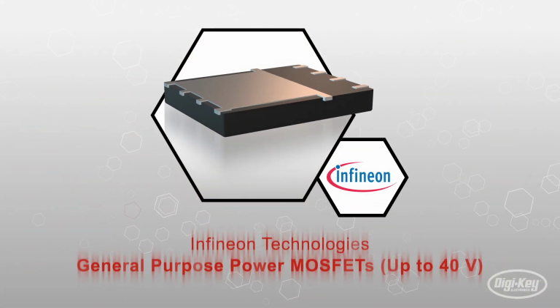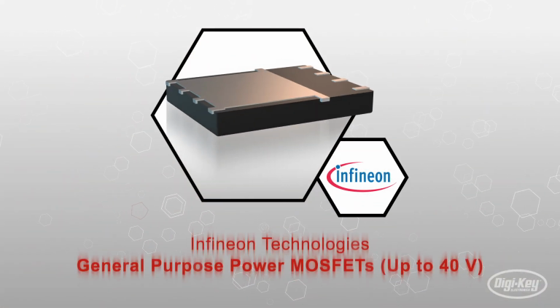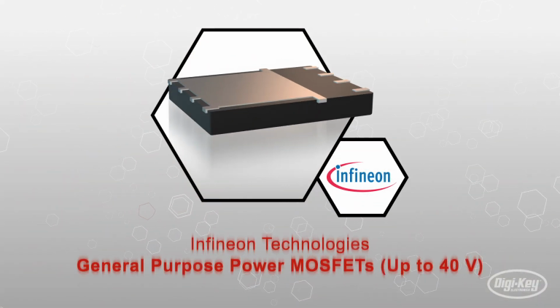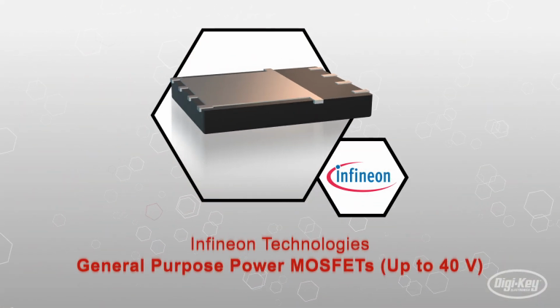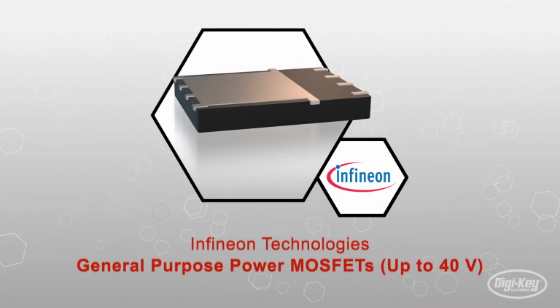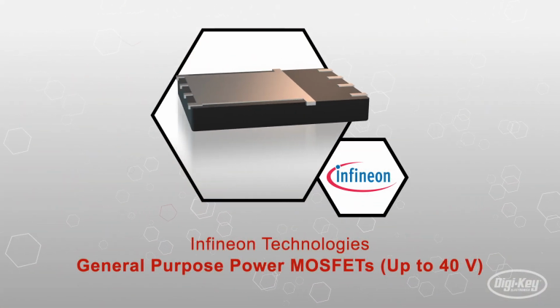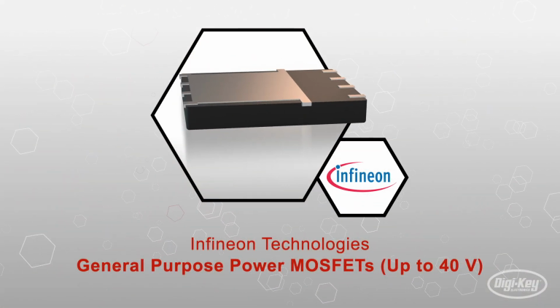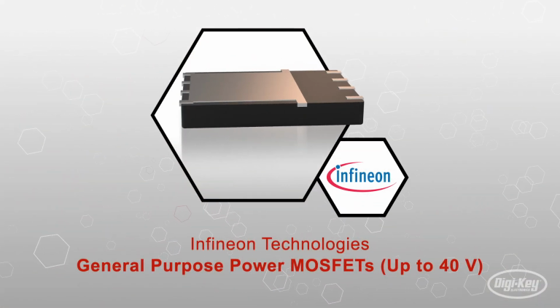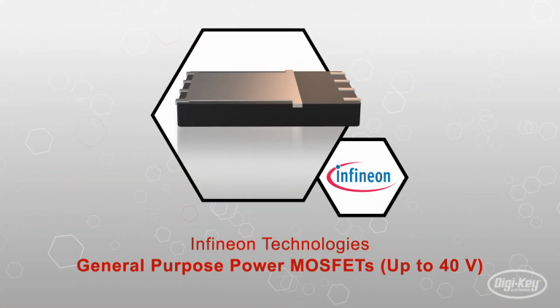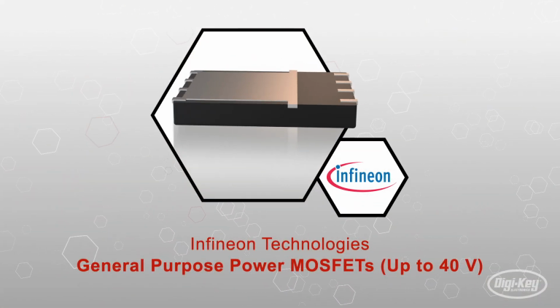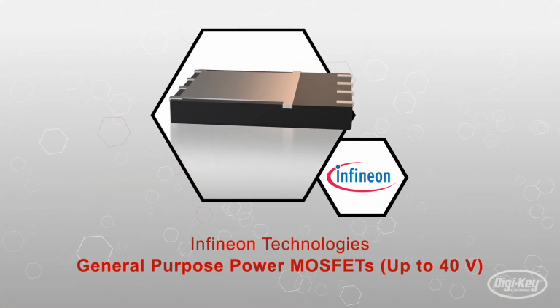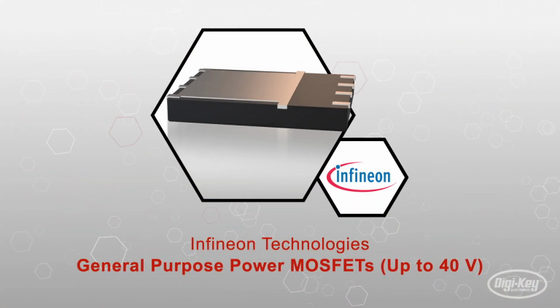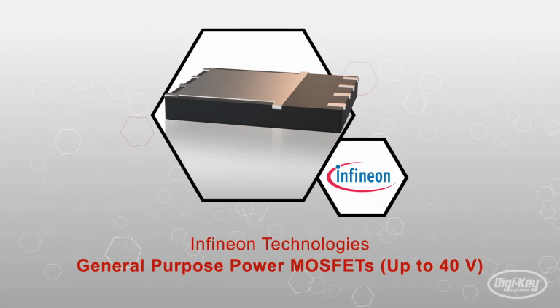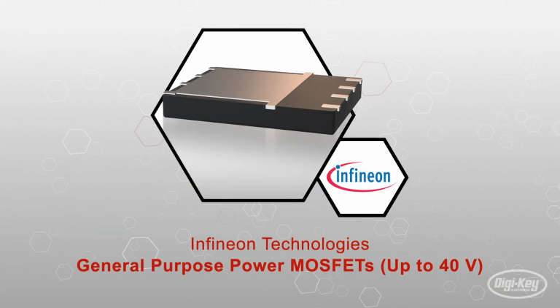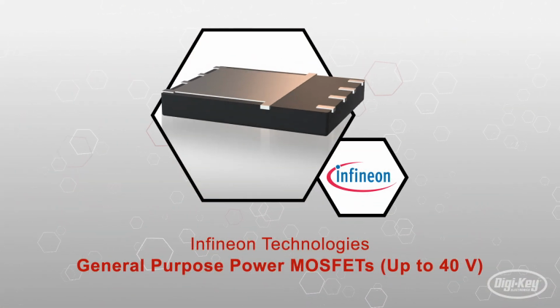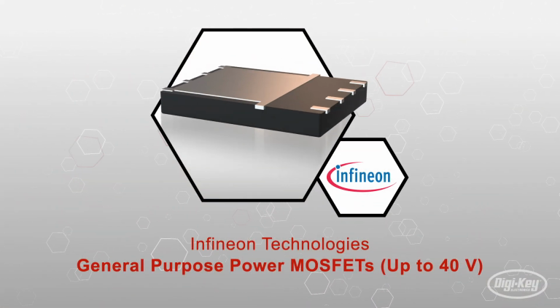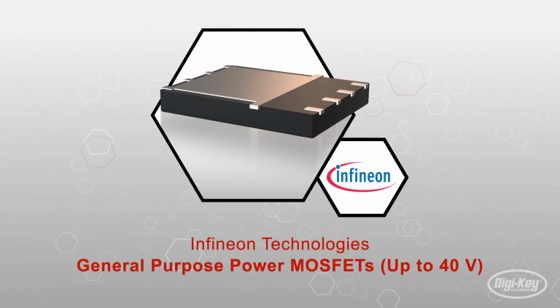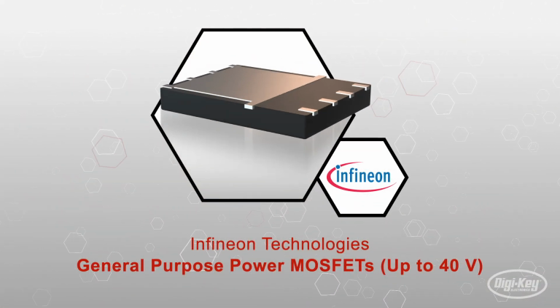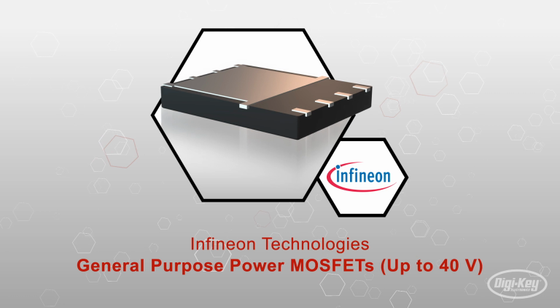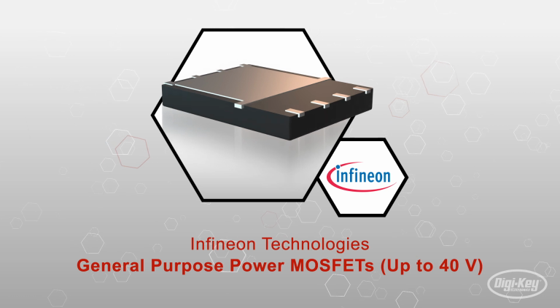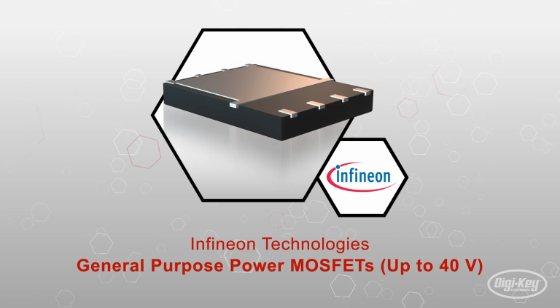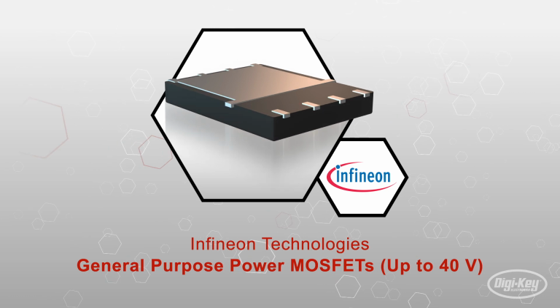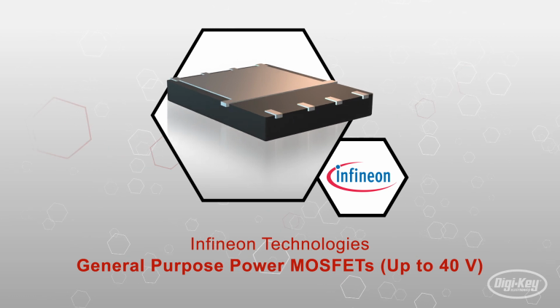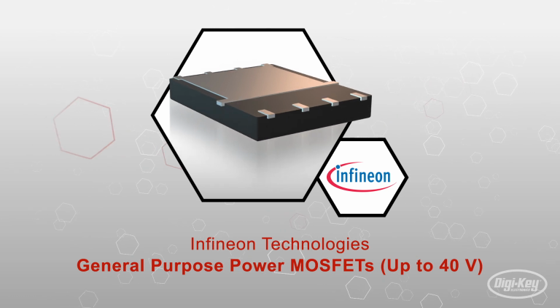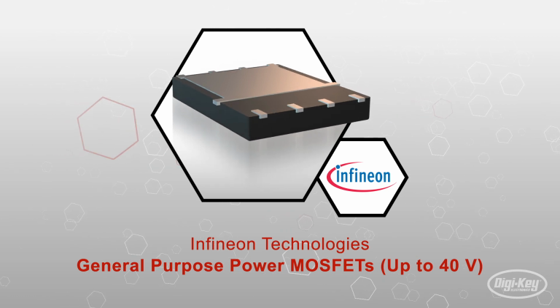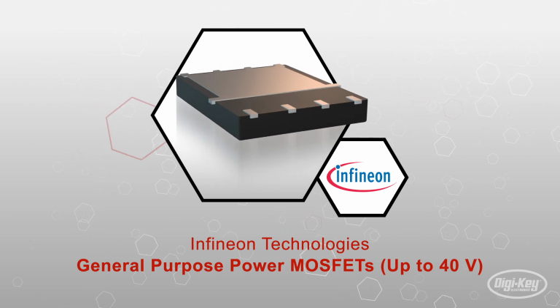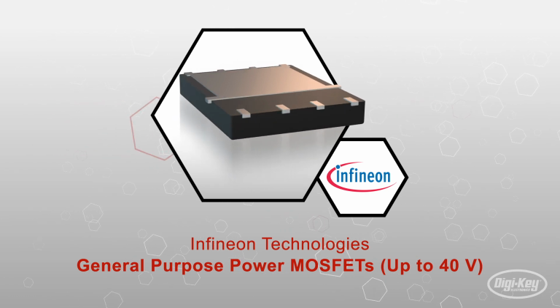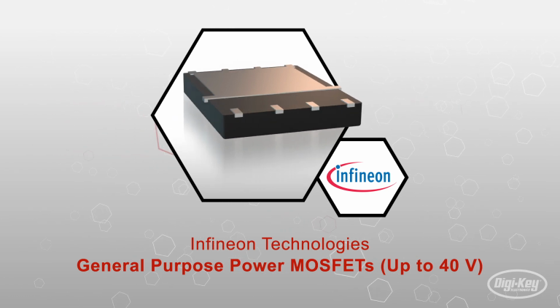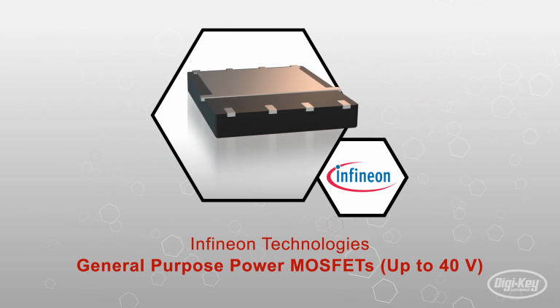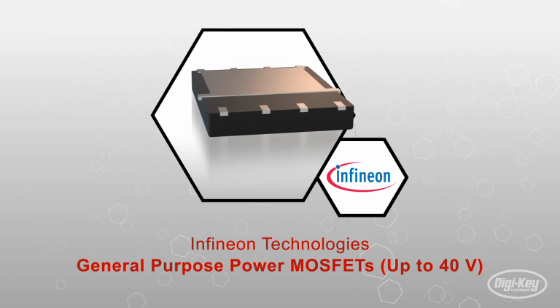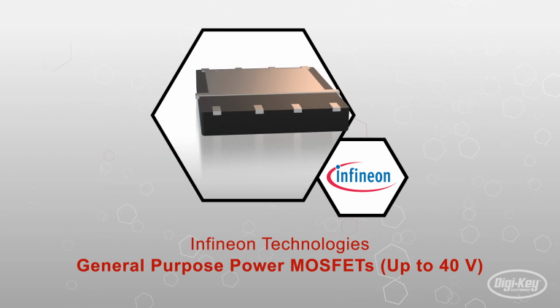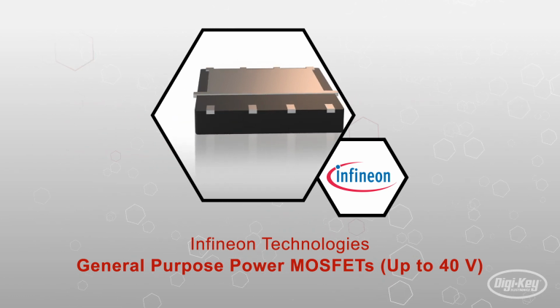Infineon's general purpose MOSFETs up to 40 volts are offered in a wide range of single and dual n-channel versions.